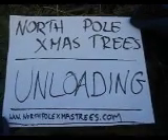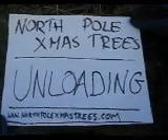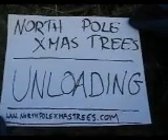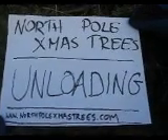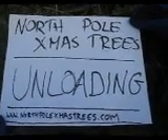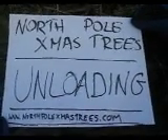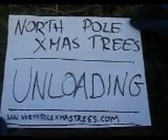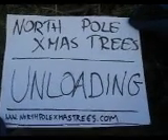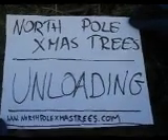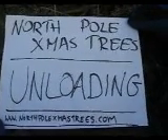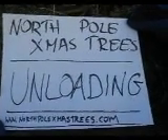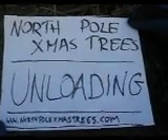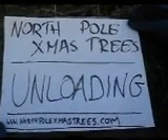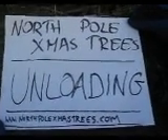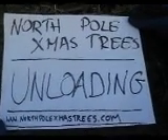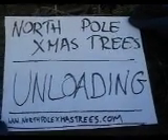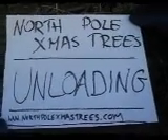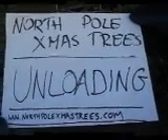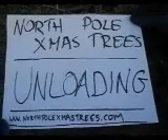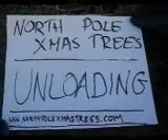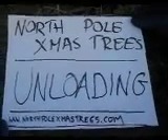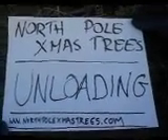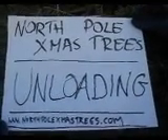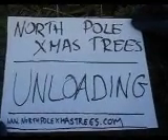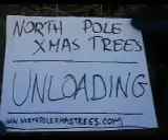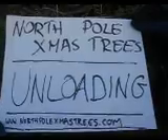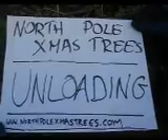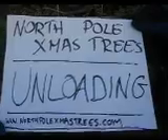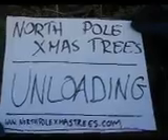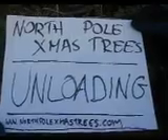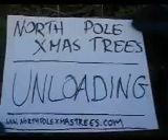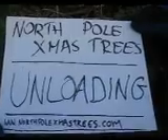Unloading, a film by North Pole Xmas Trees, www.northpolexmastrees.com.